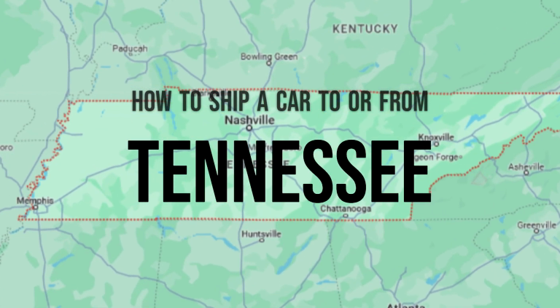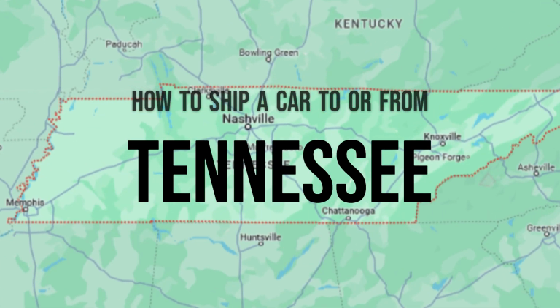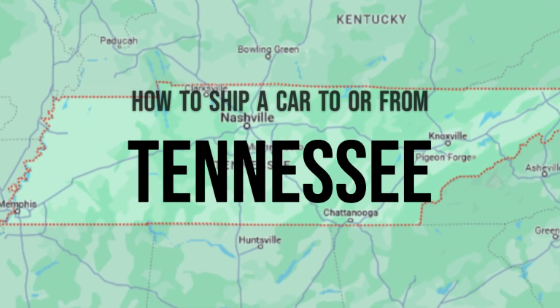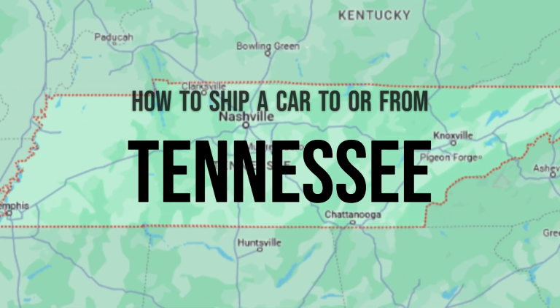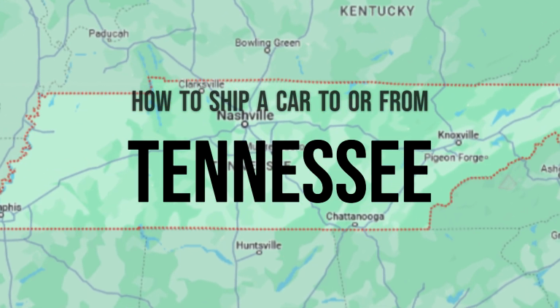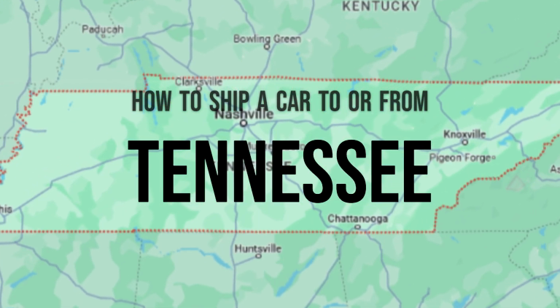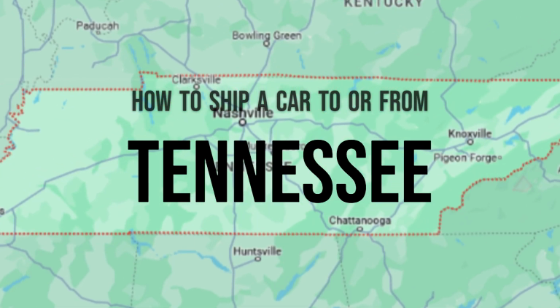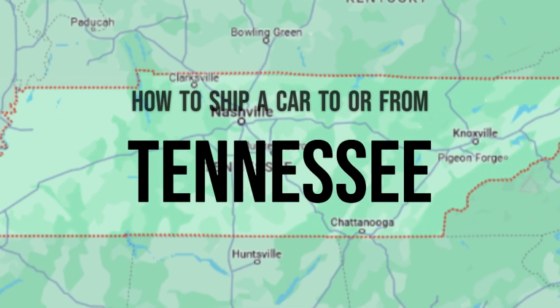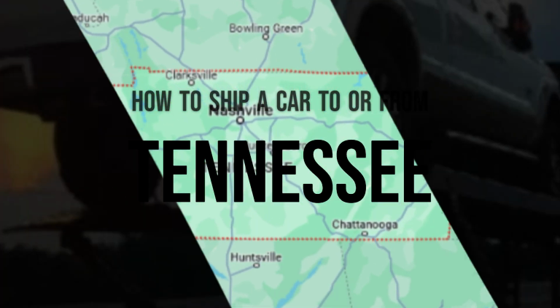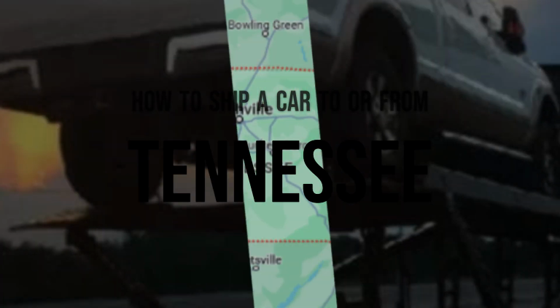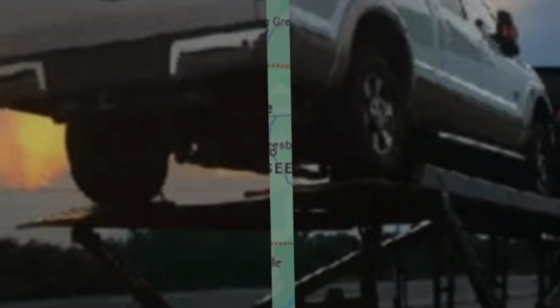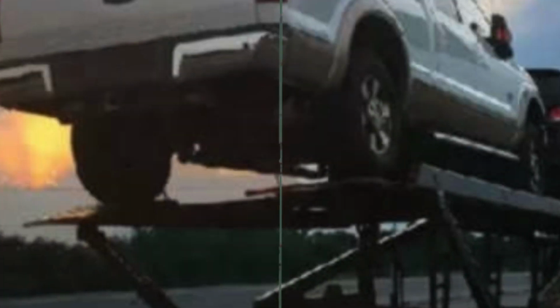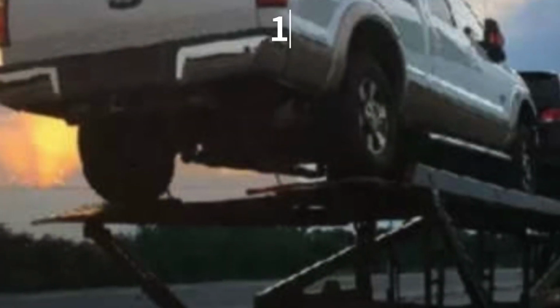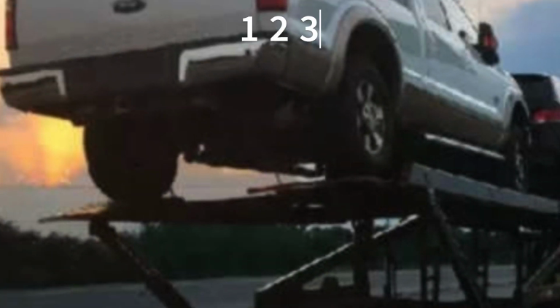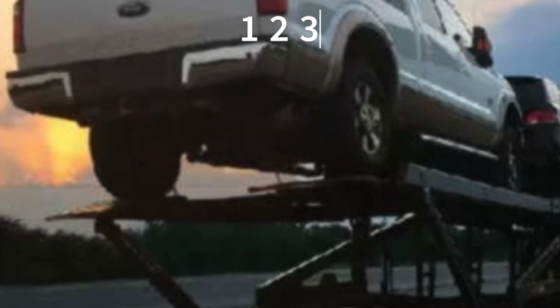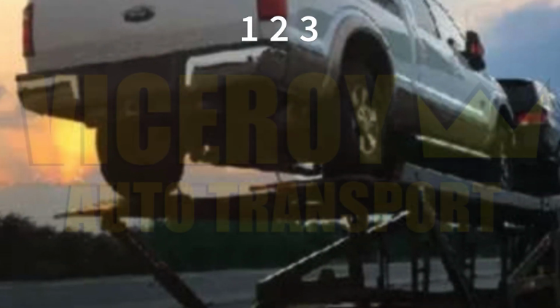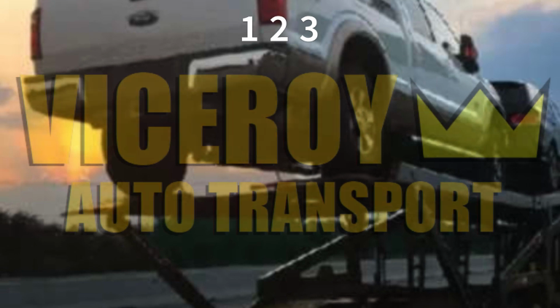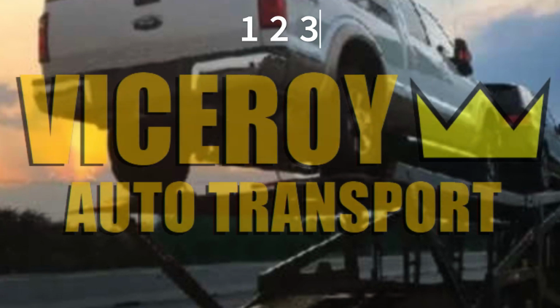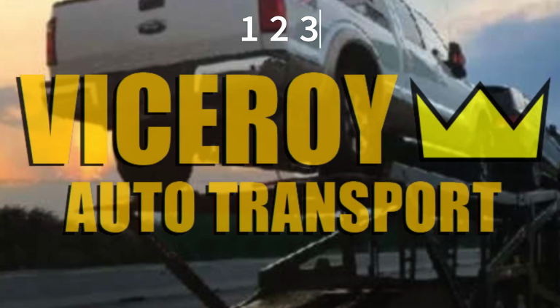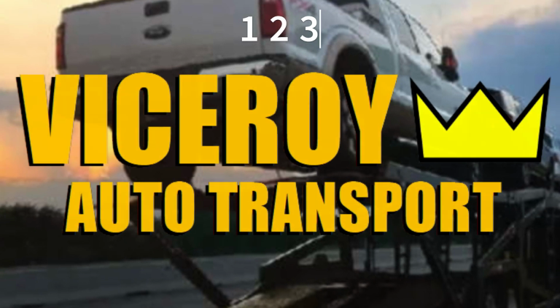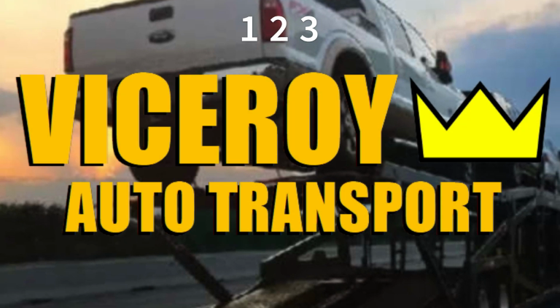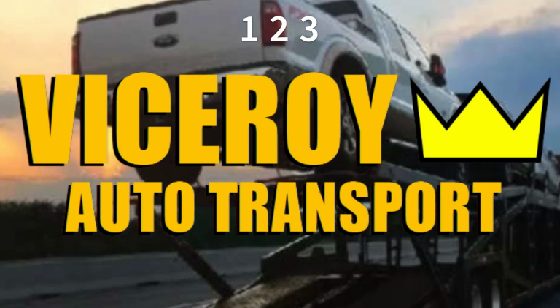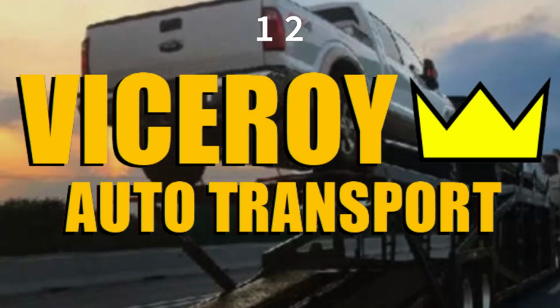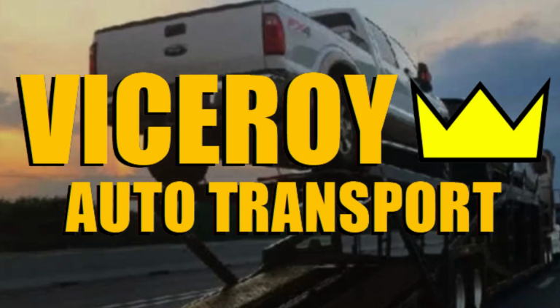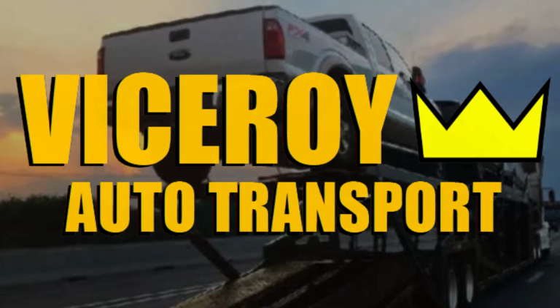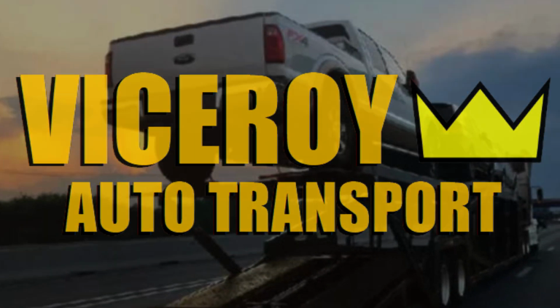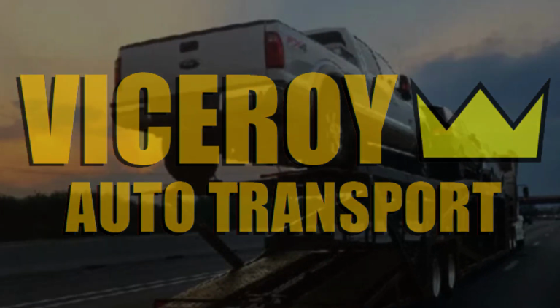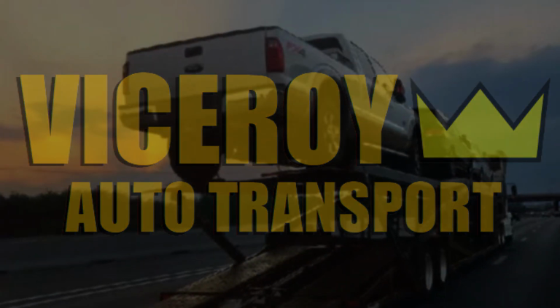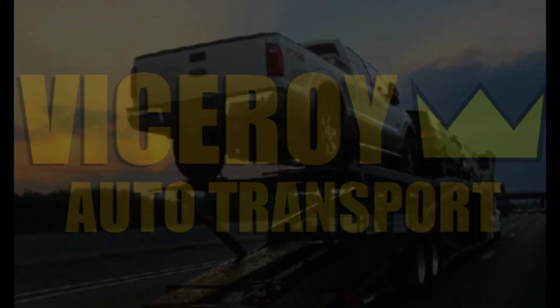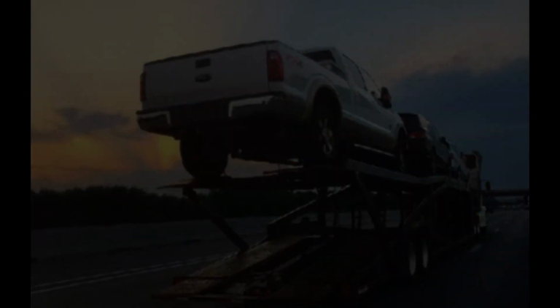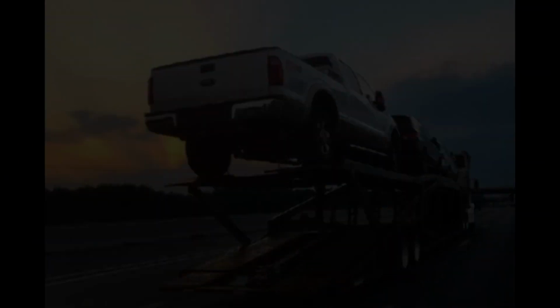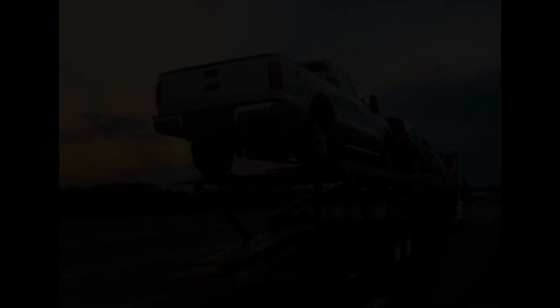Getting a car shipped is as simple as 1-2-3 with Viceroy. Here are some easy steps to follow.